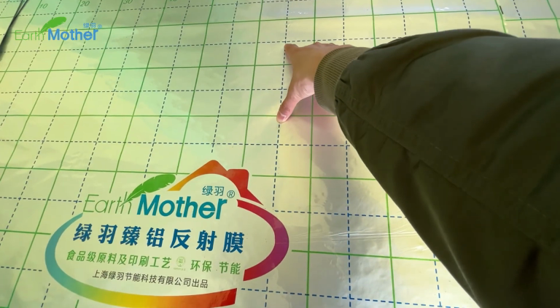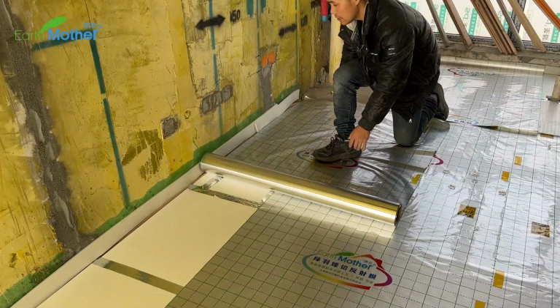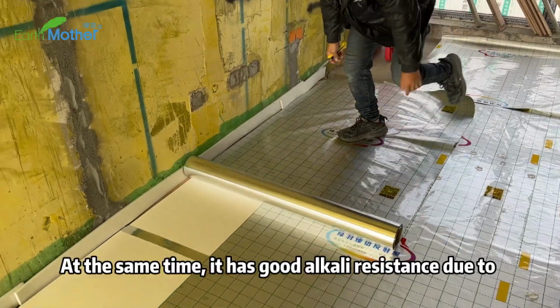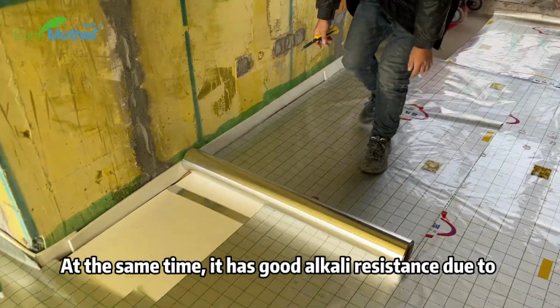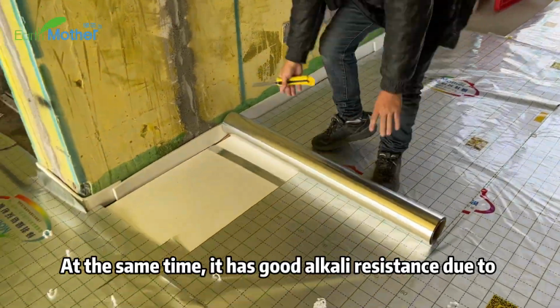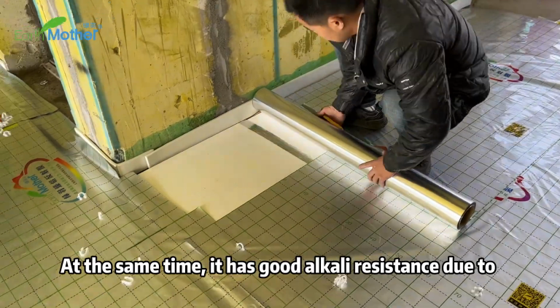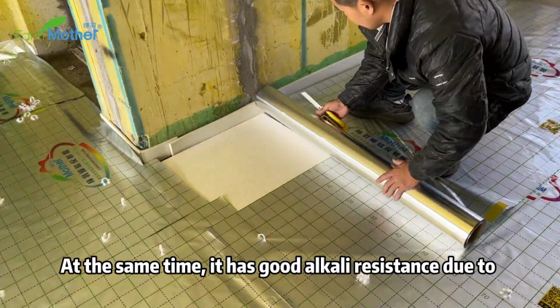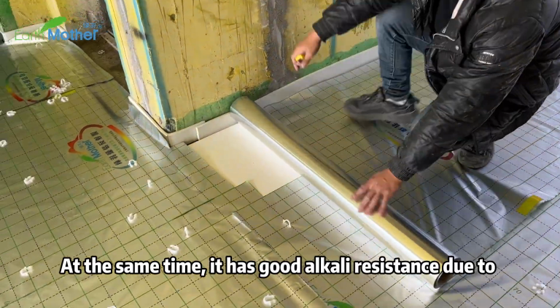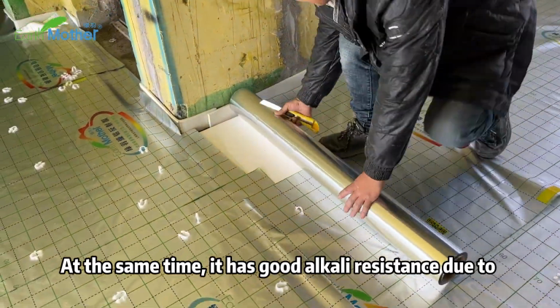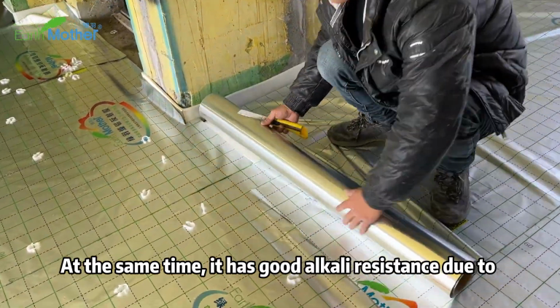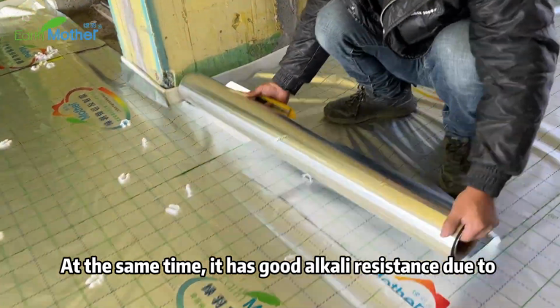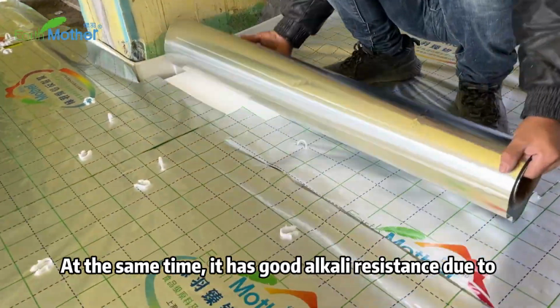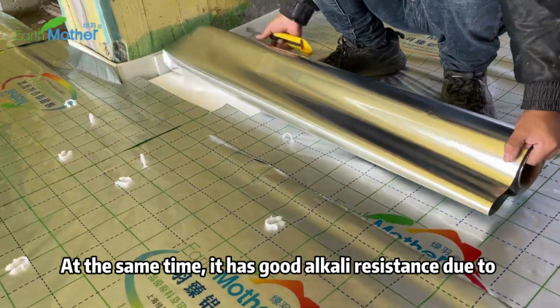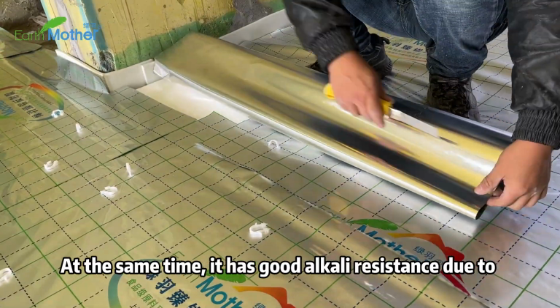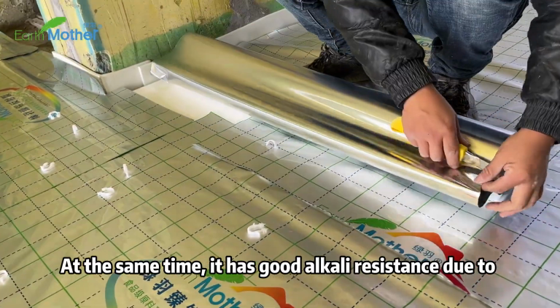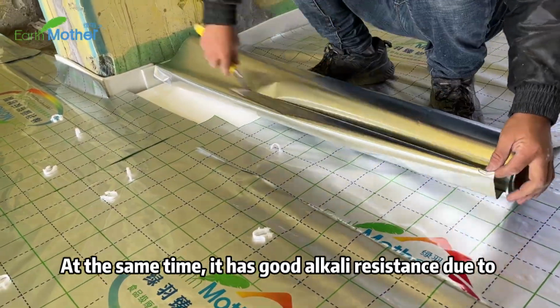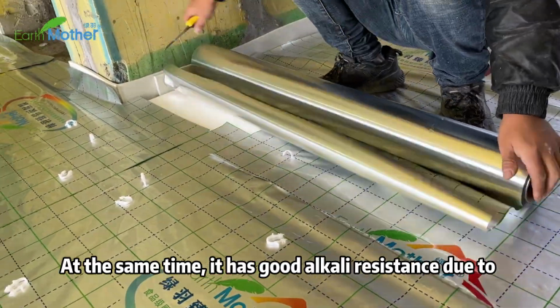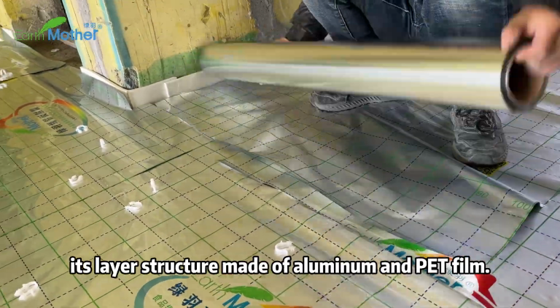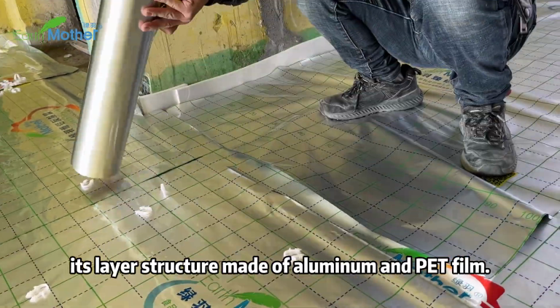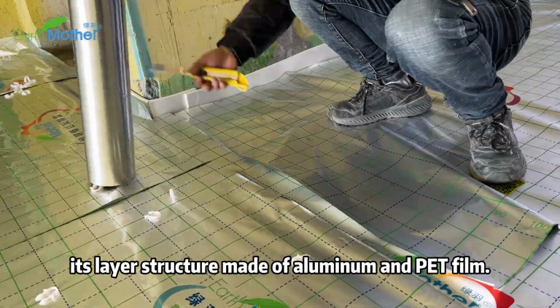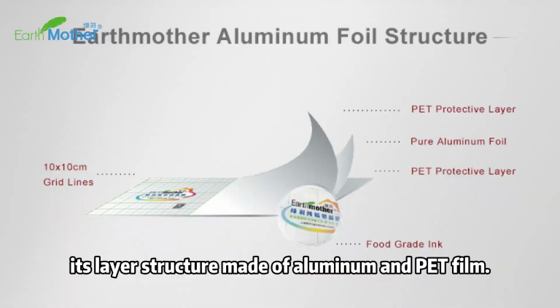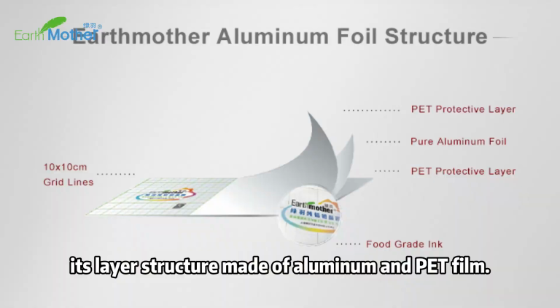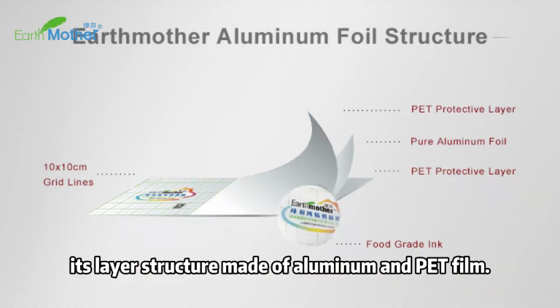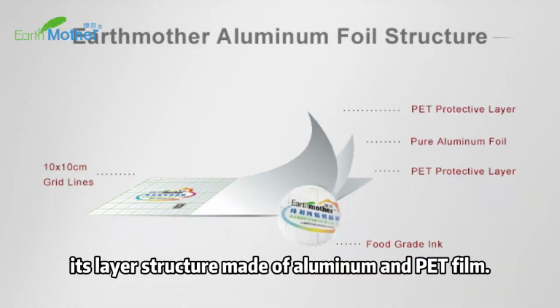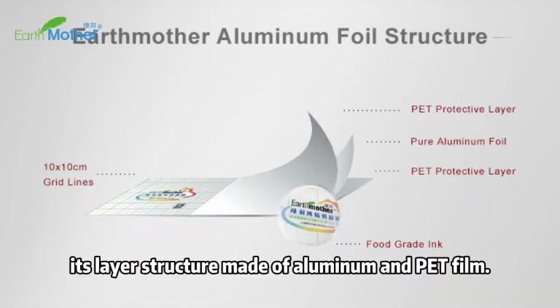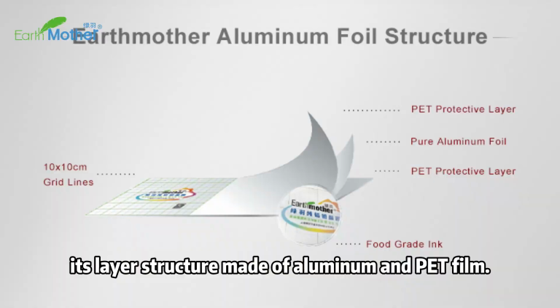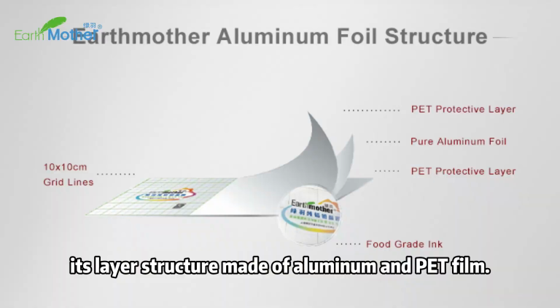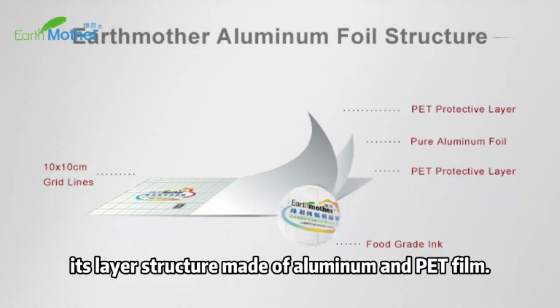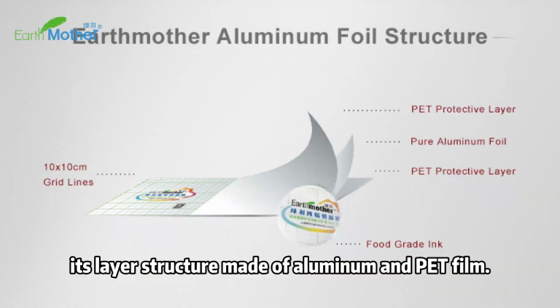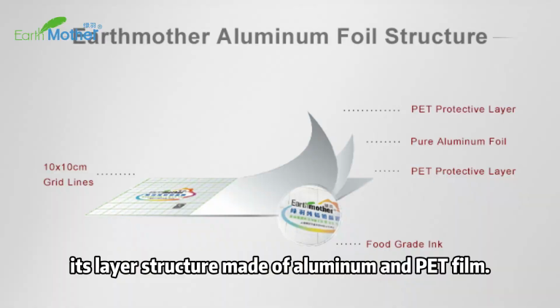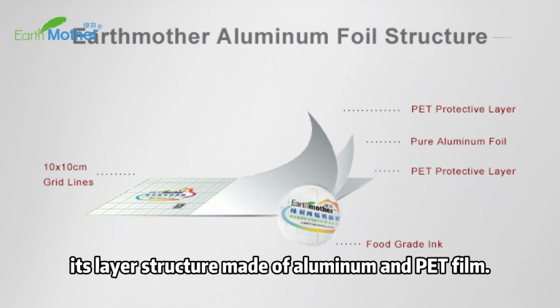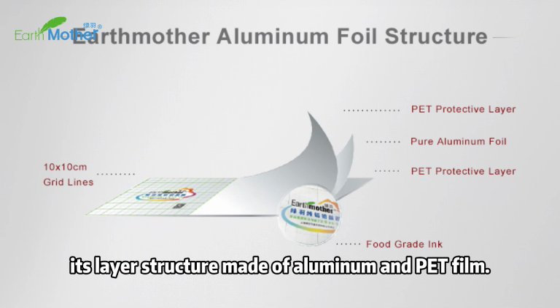At the same time, it has good air flow resistance due to its layer structure made of aluminum and PET film.